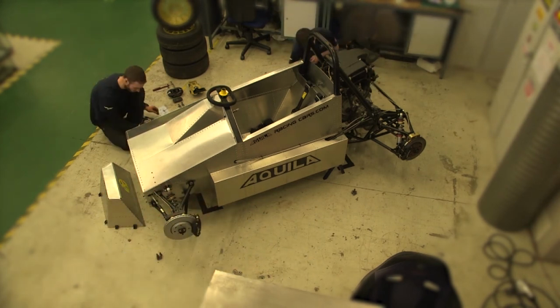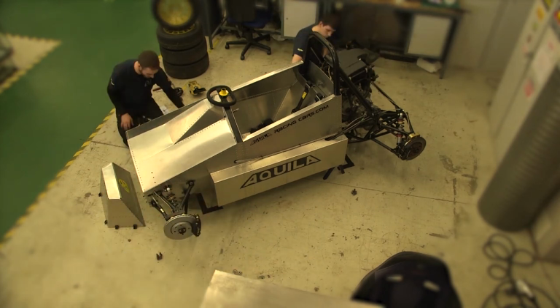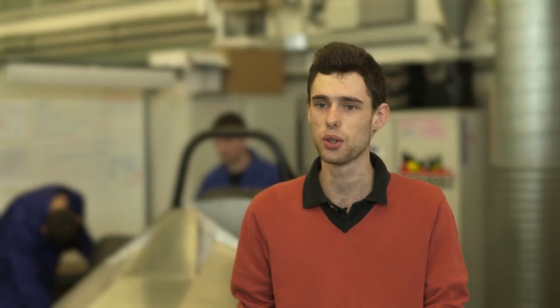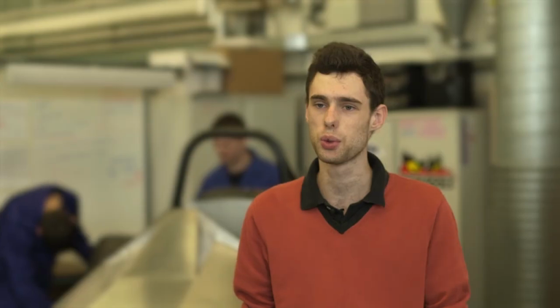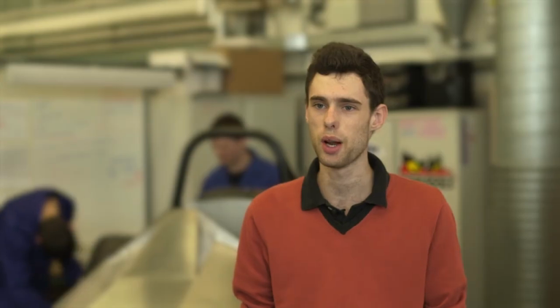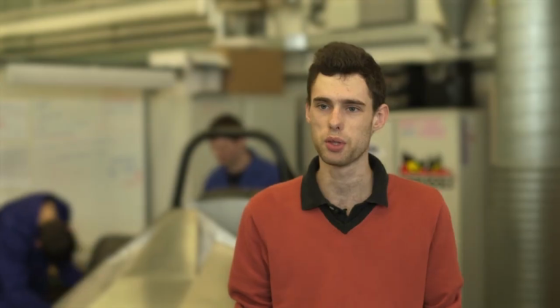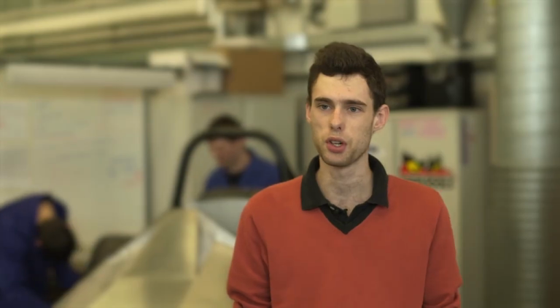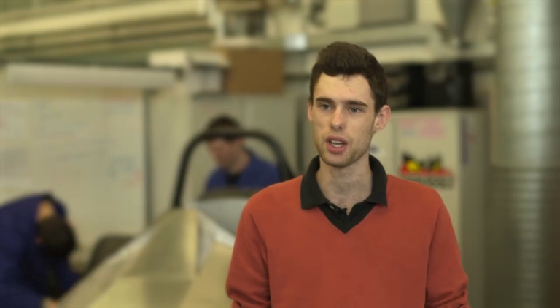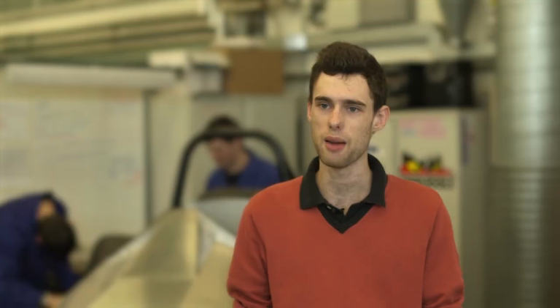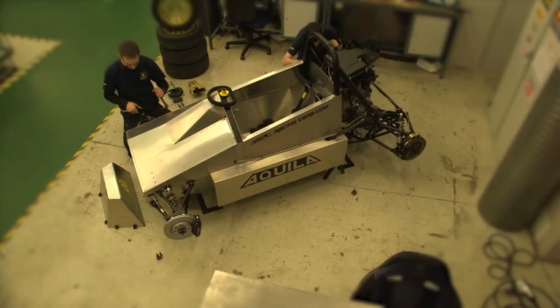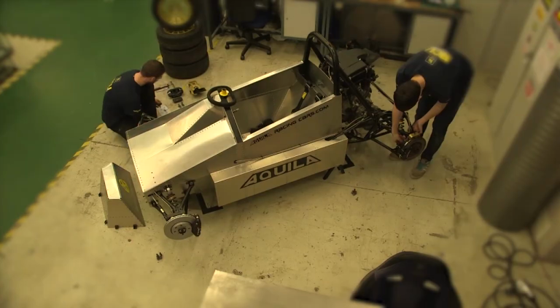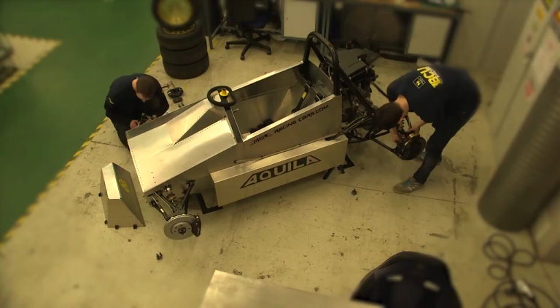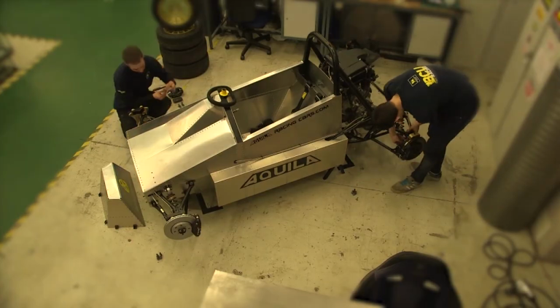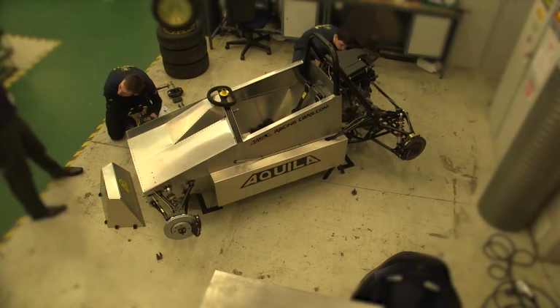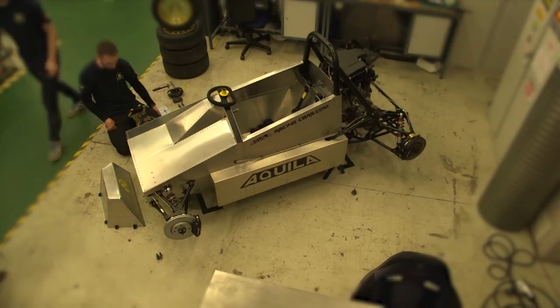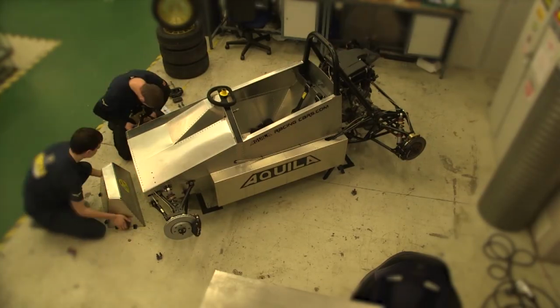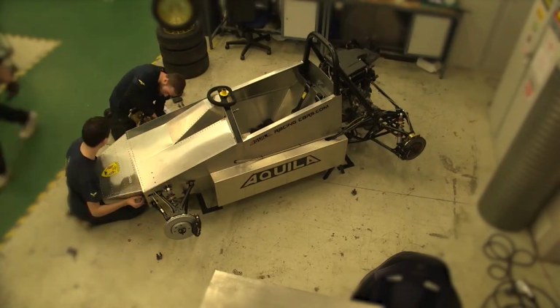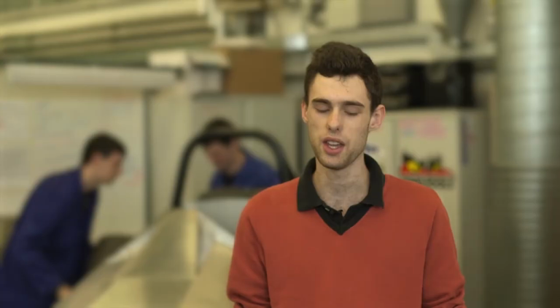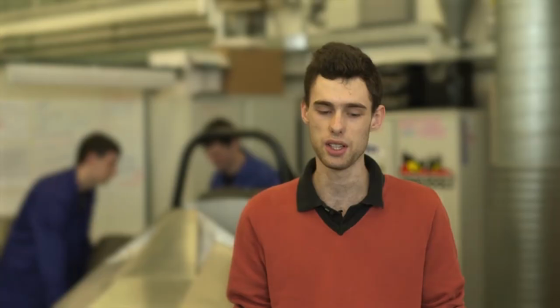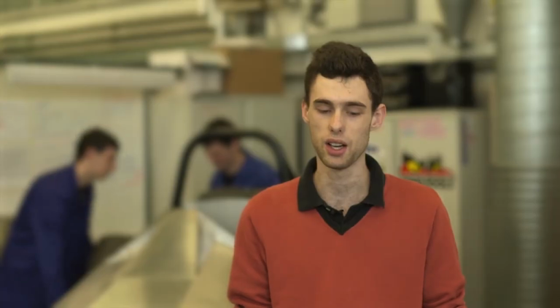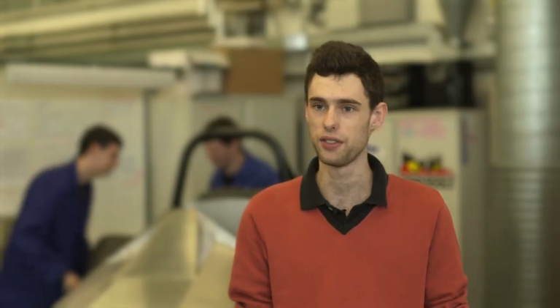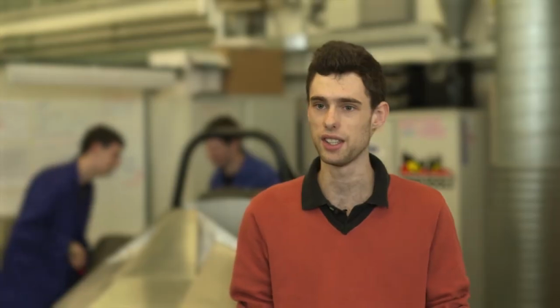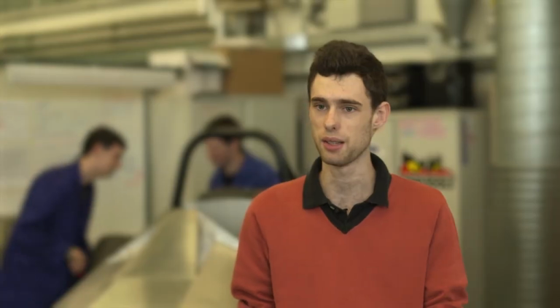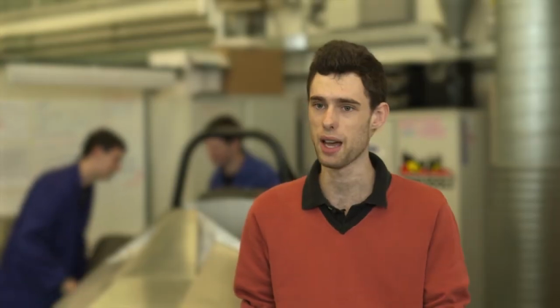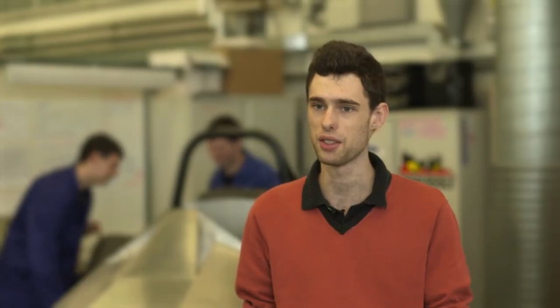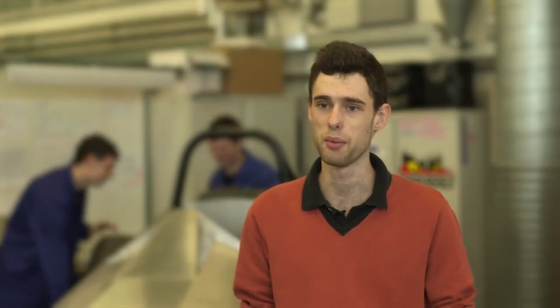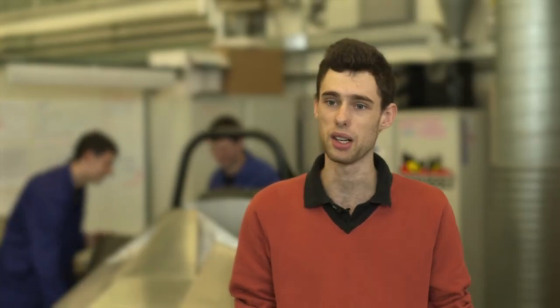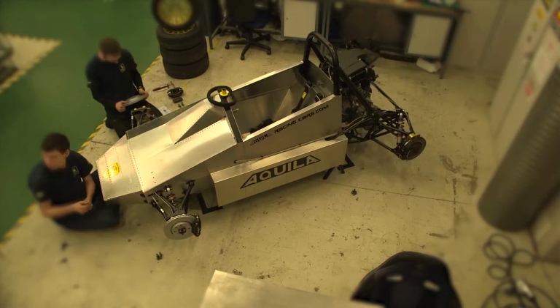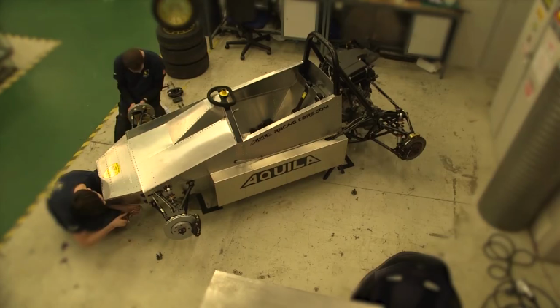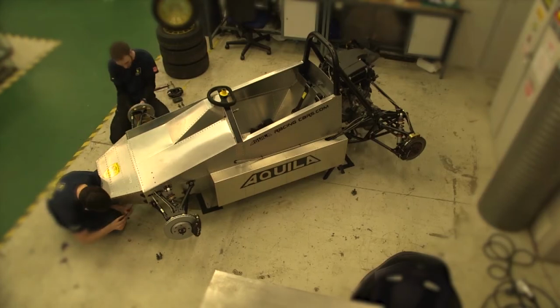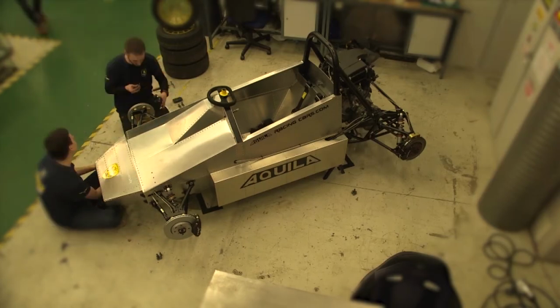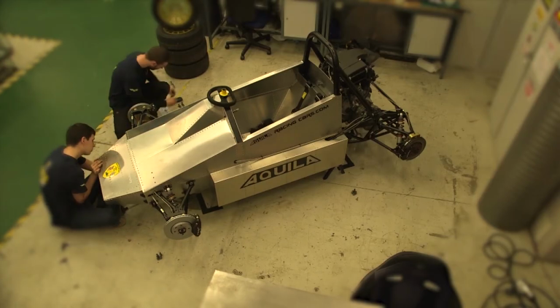With this course, we're able to bridge the gap between the theory side of physics and maths and the practical side of the workshop.